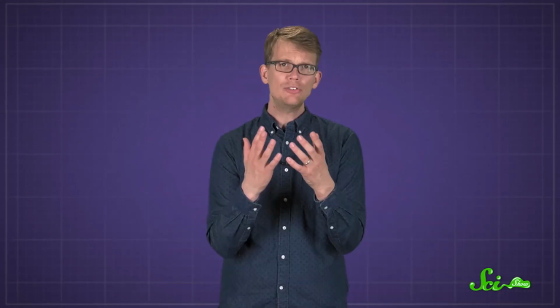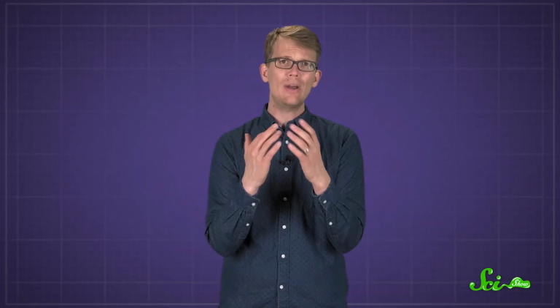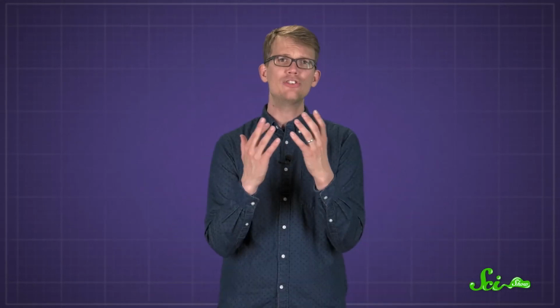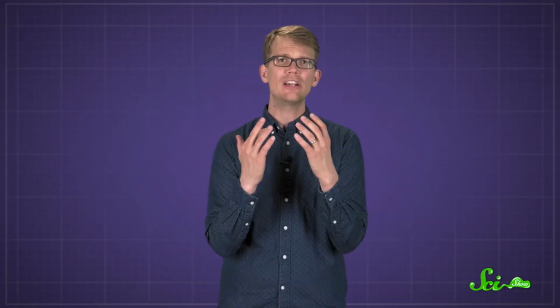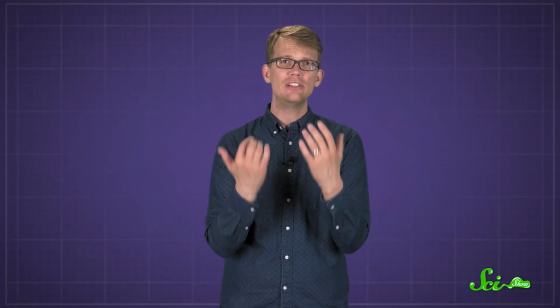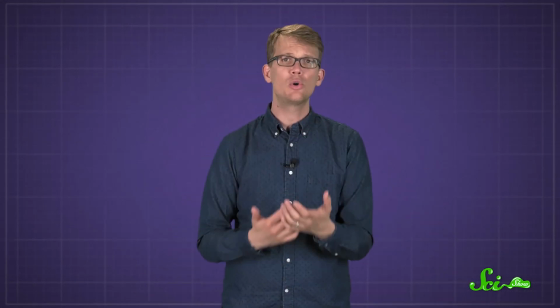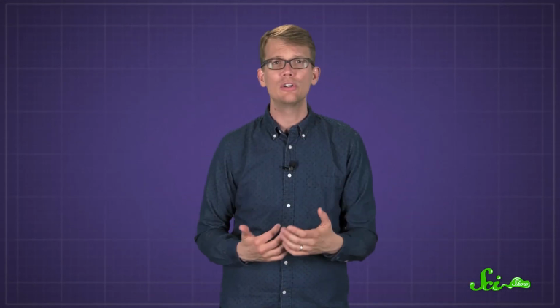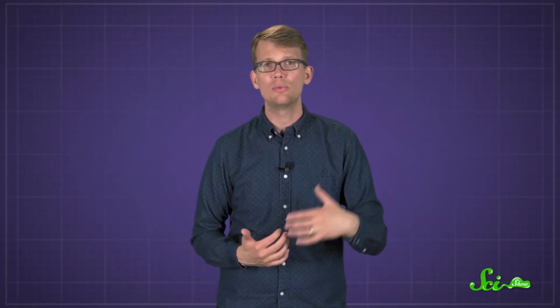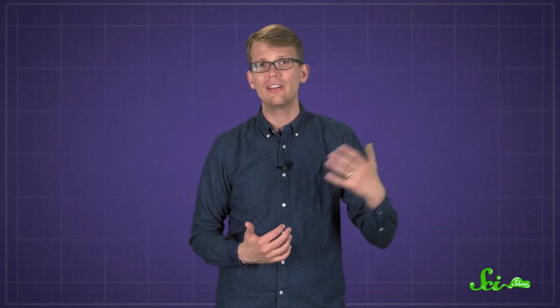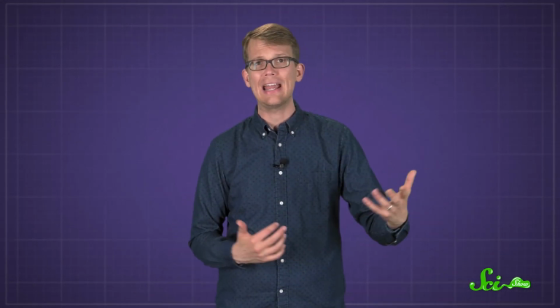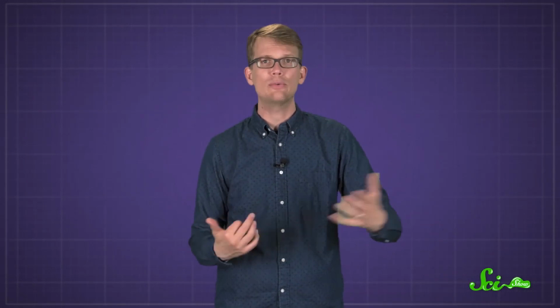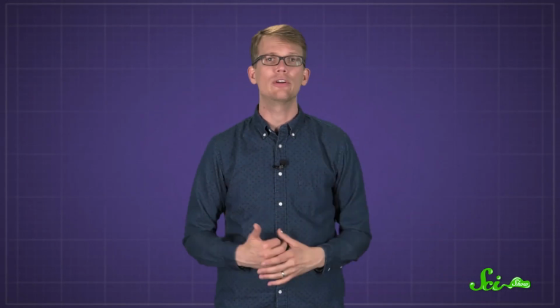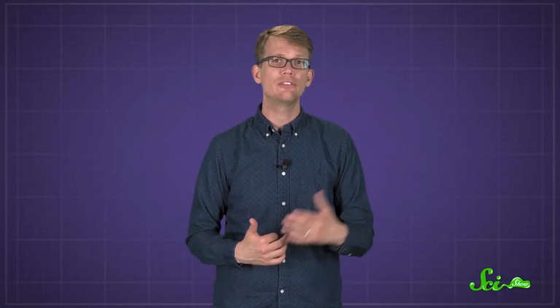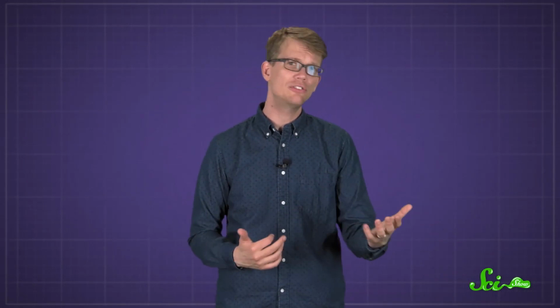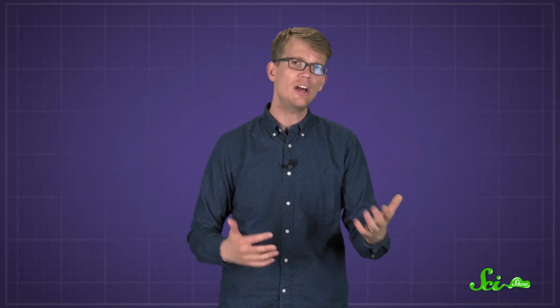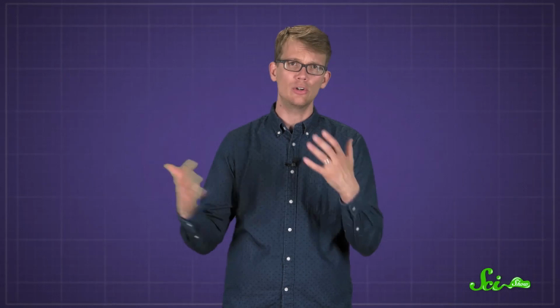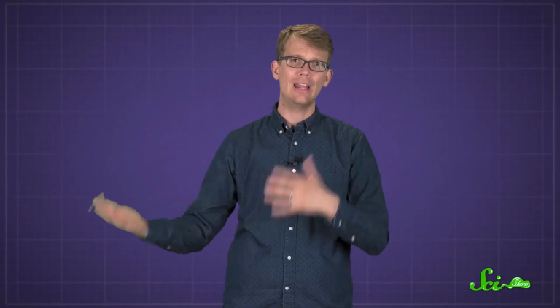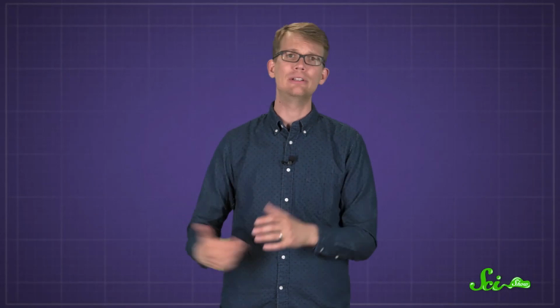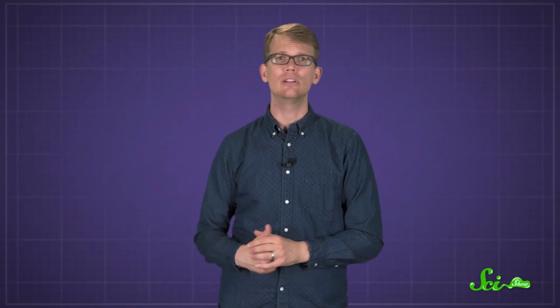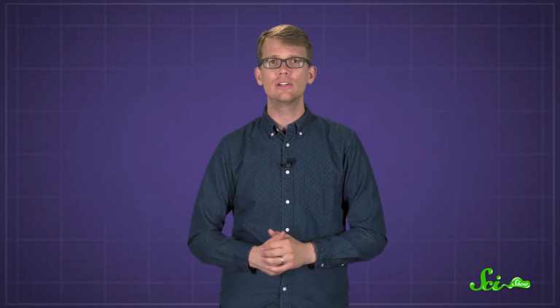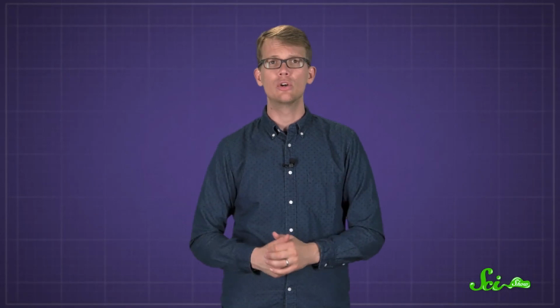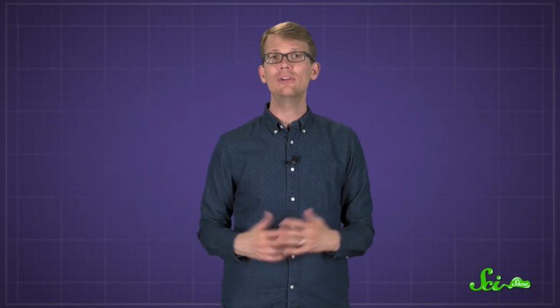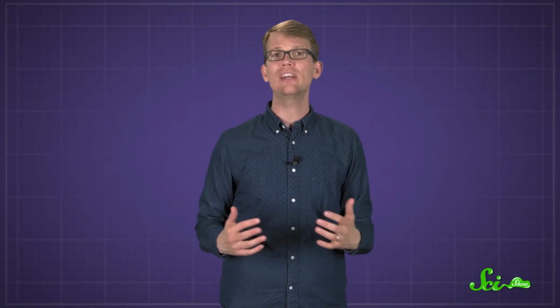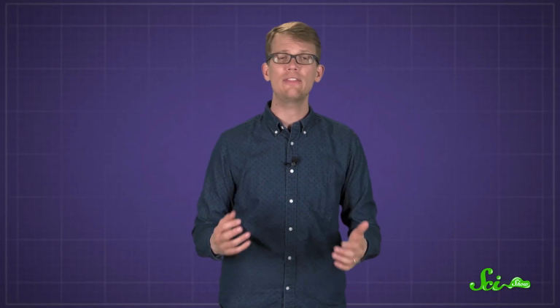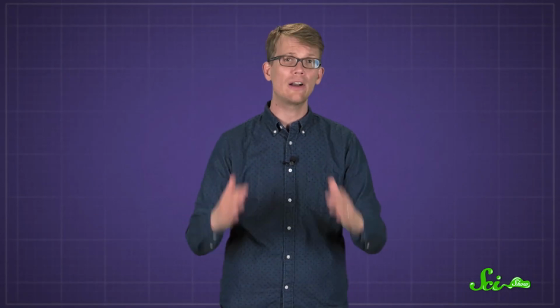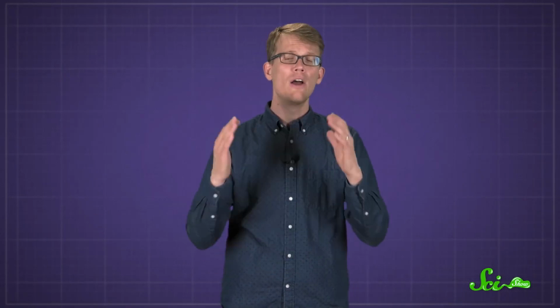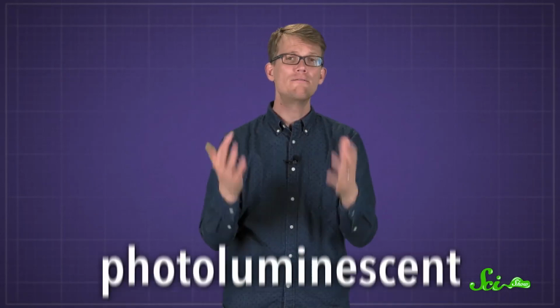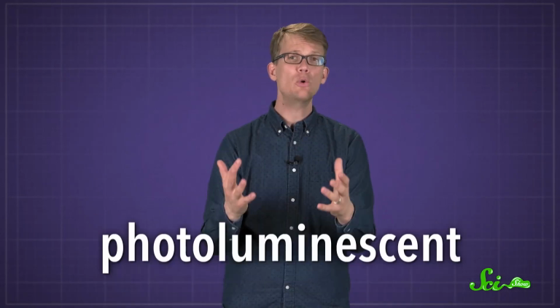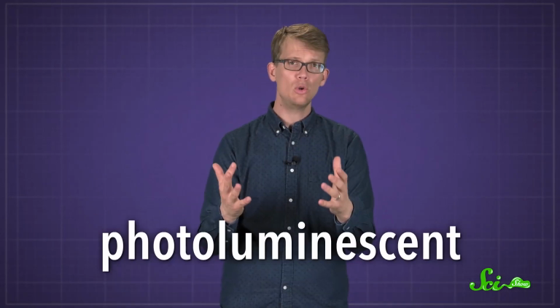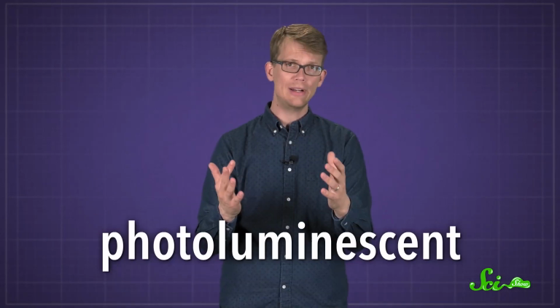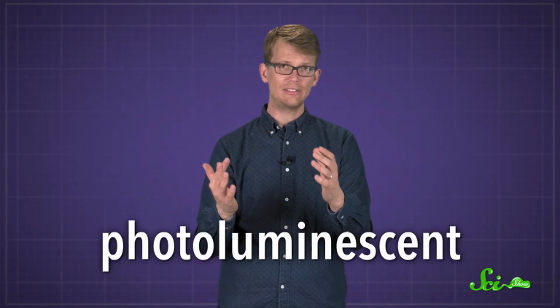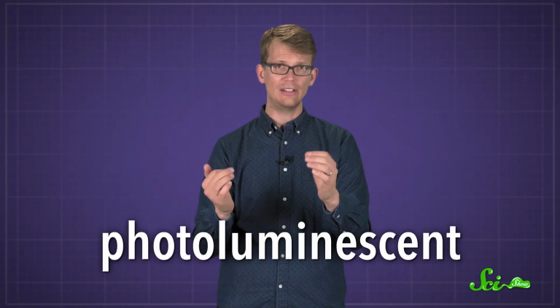Because you energize these toys with light, whether it's the sun or a lamp in your living room, we say that they're photoluminescent.